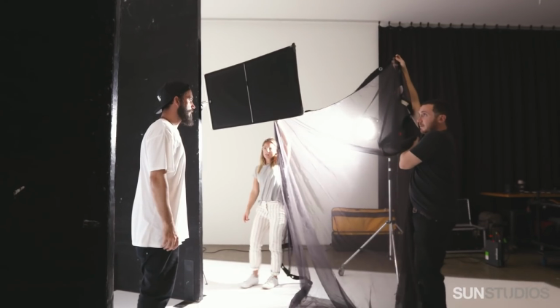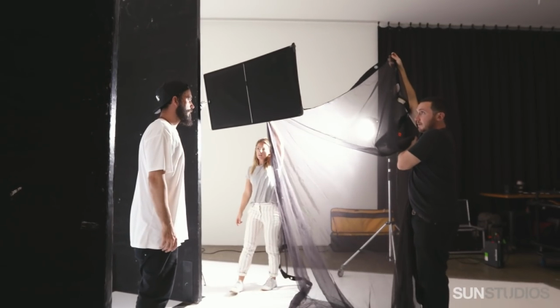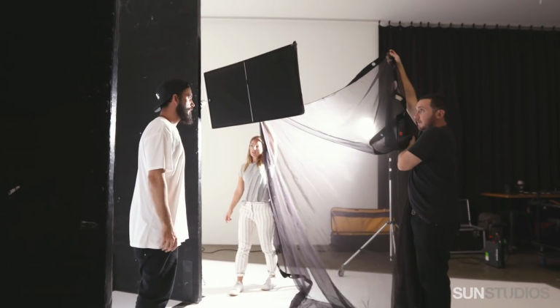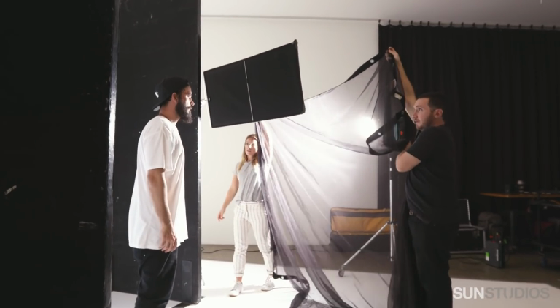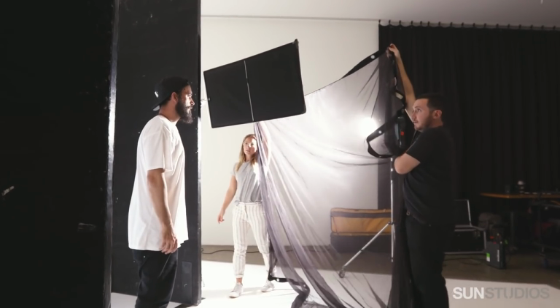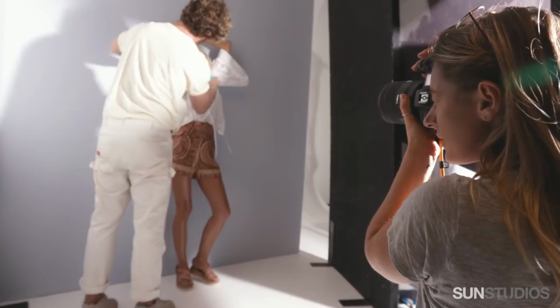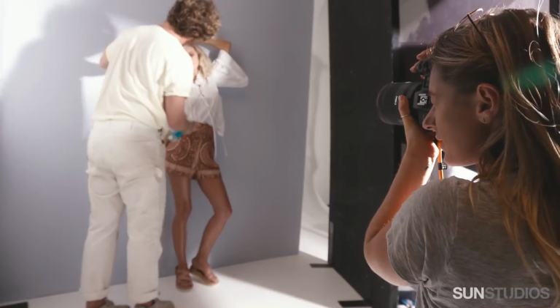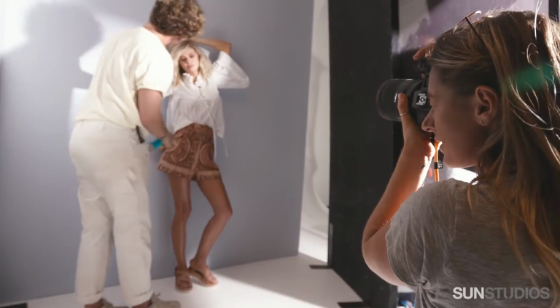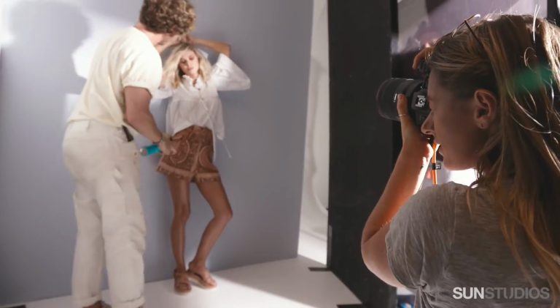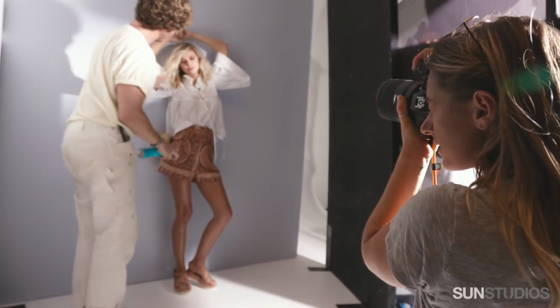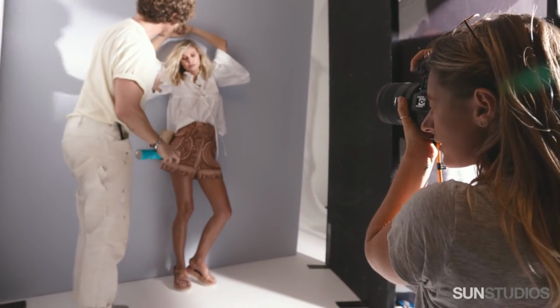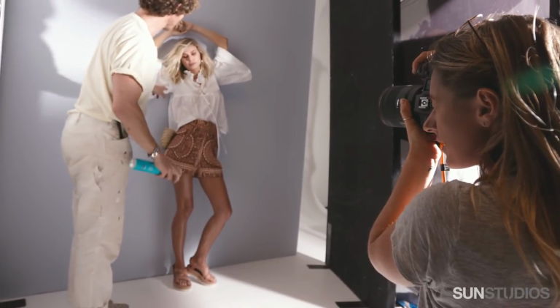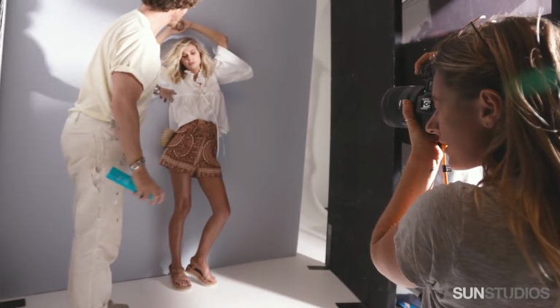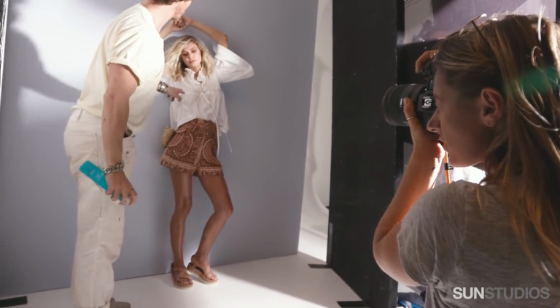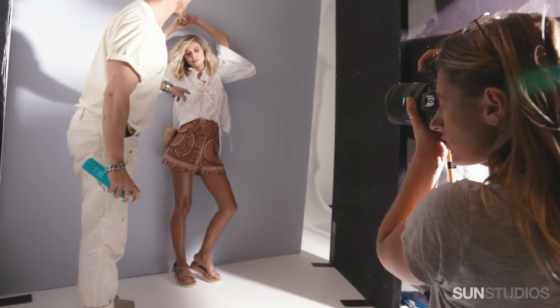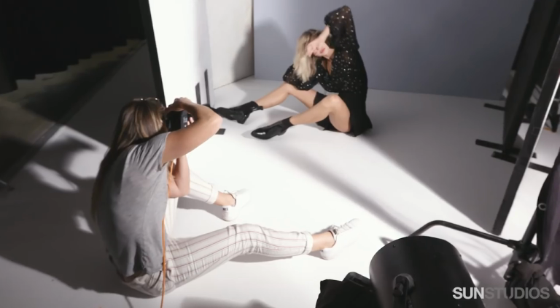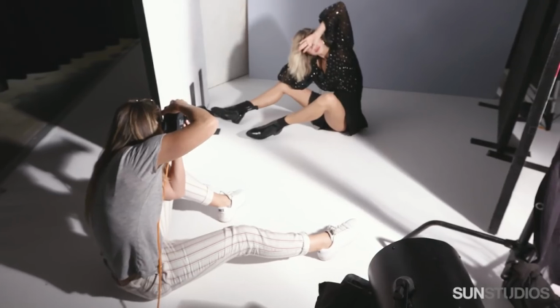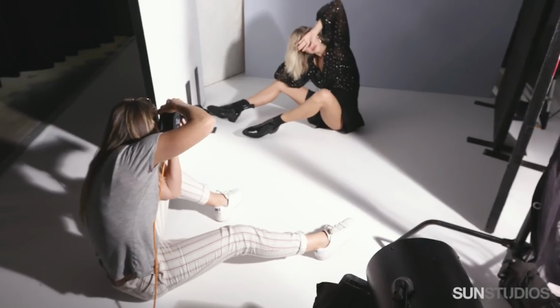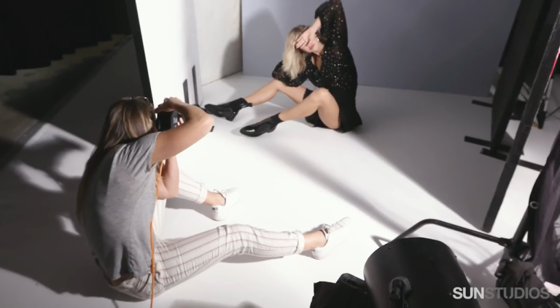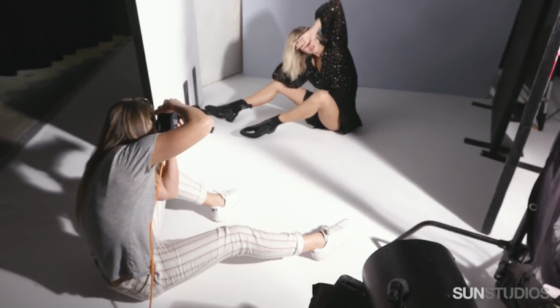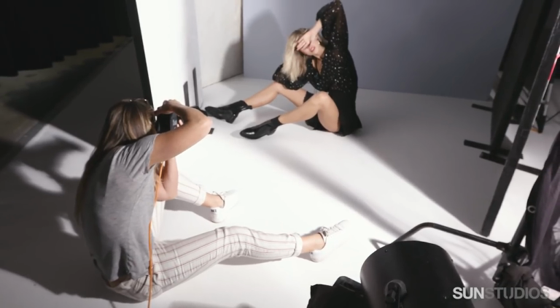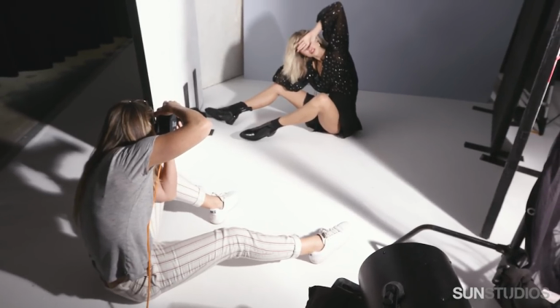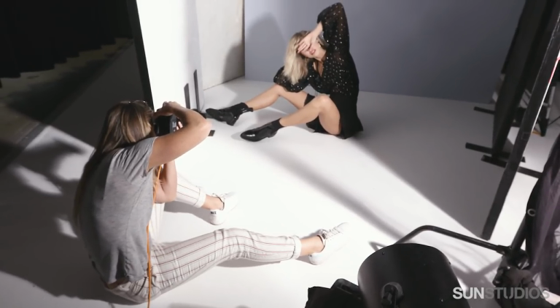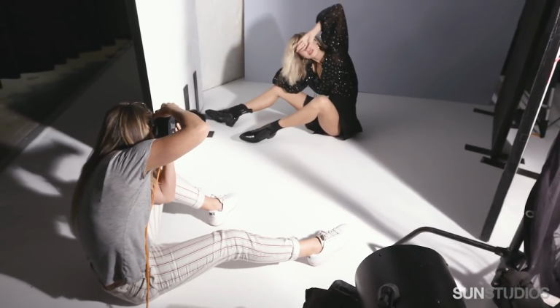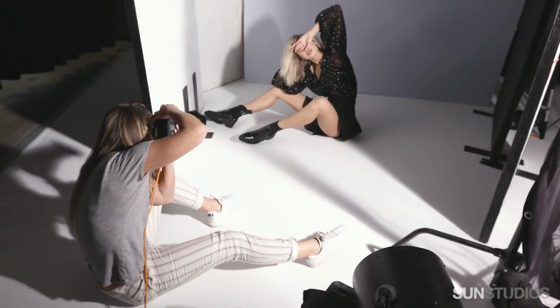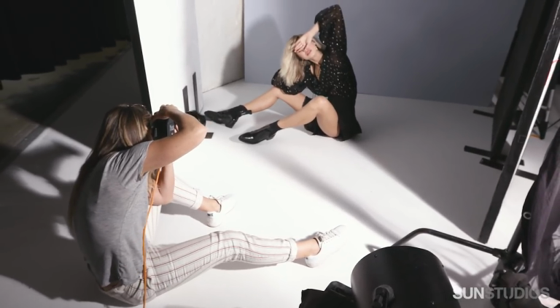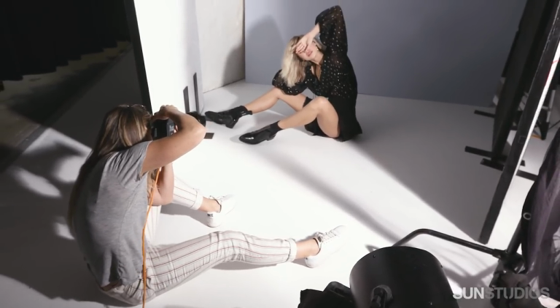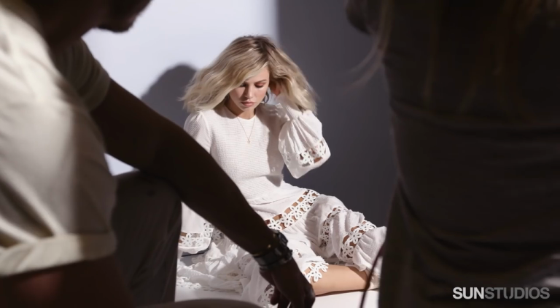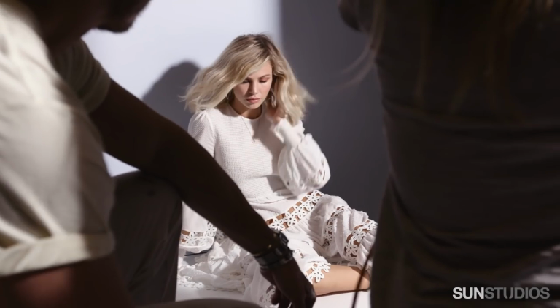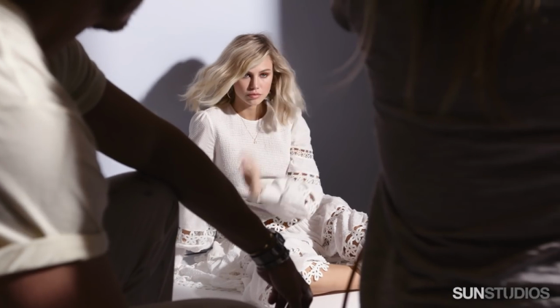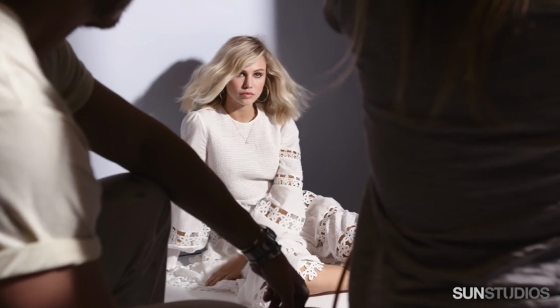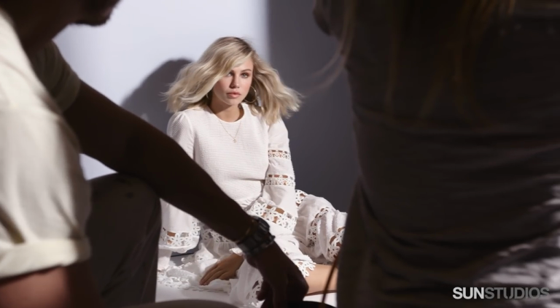We're just going for a little bit of an edgy, bohemian look, concentrating mainly on beauty and luminous skin, playing lots around with shadows.